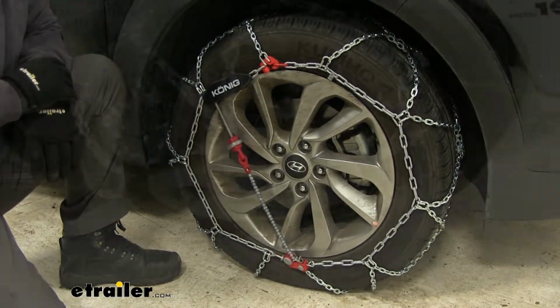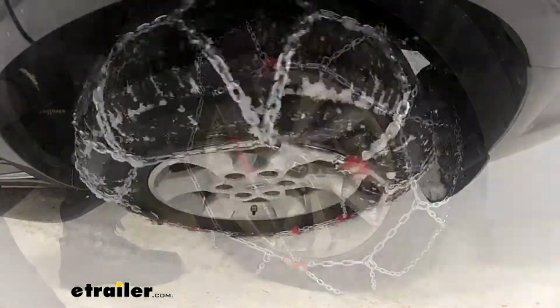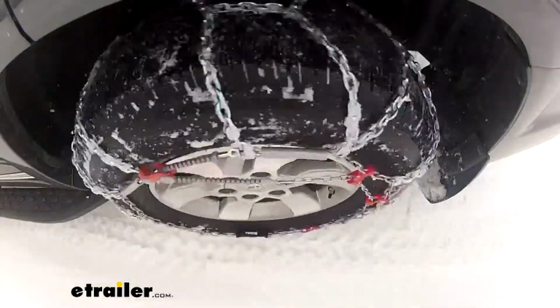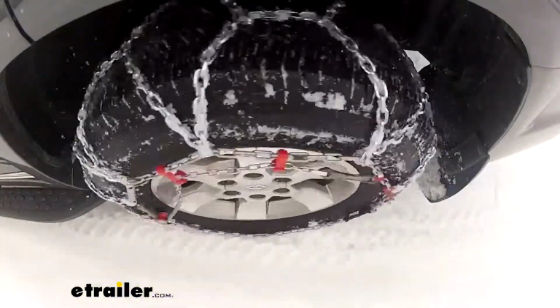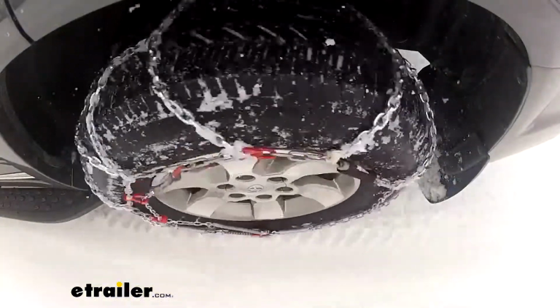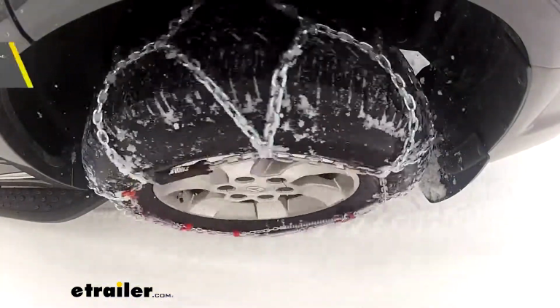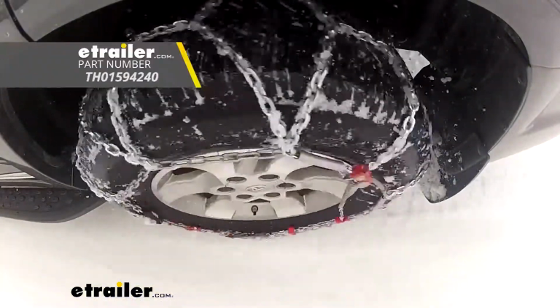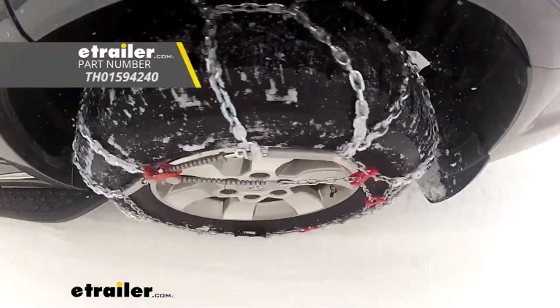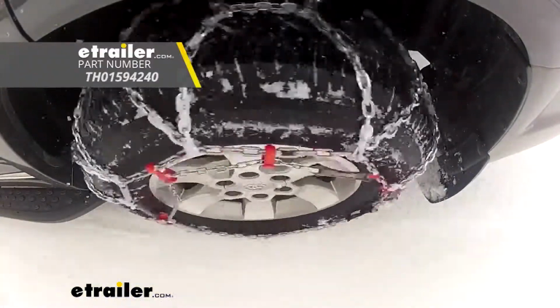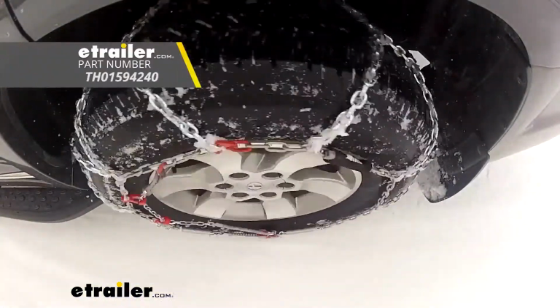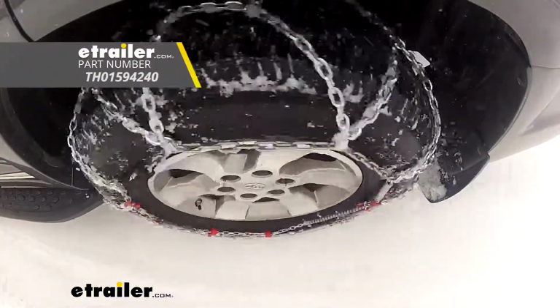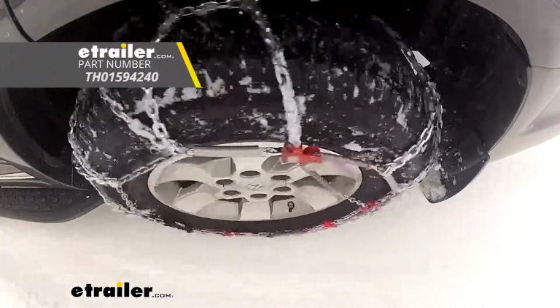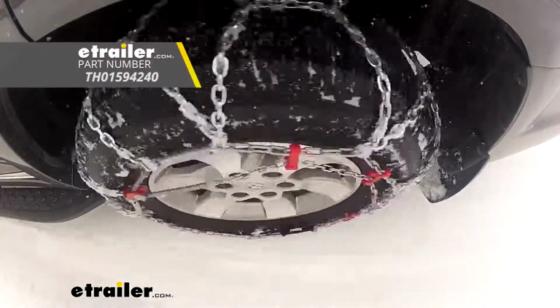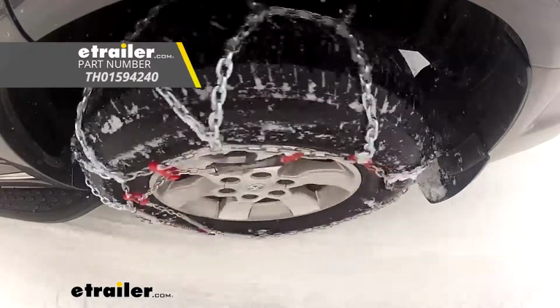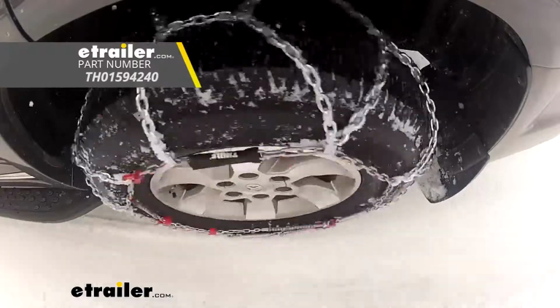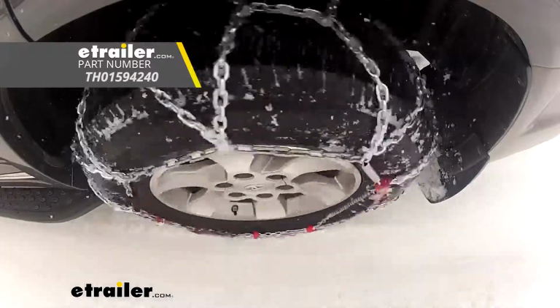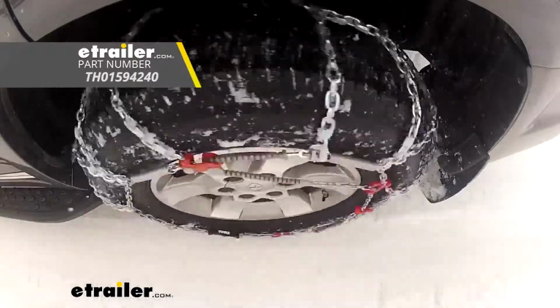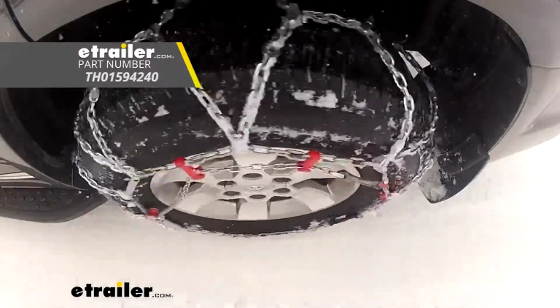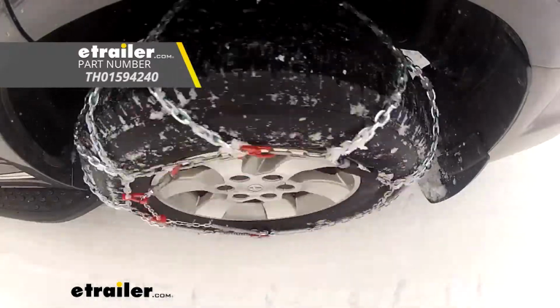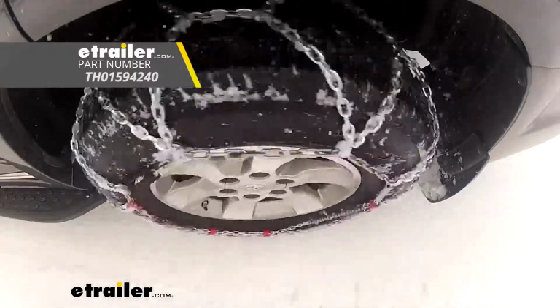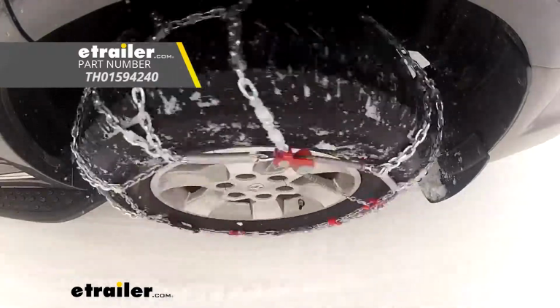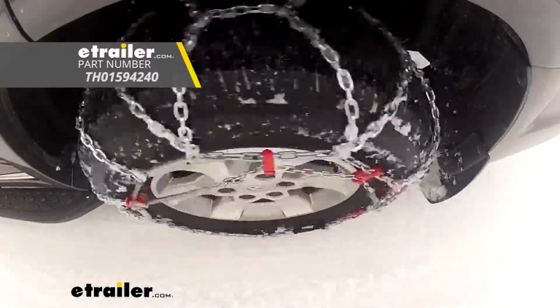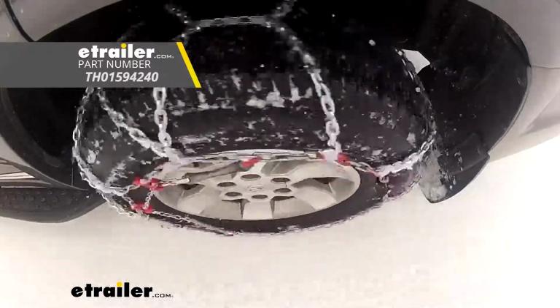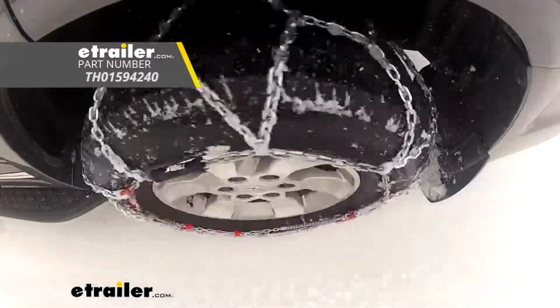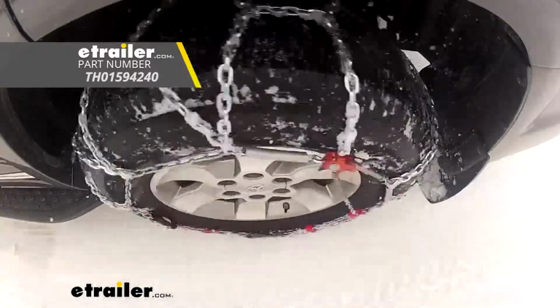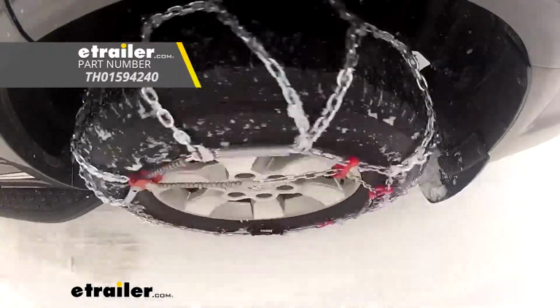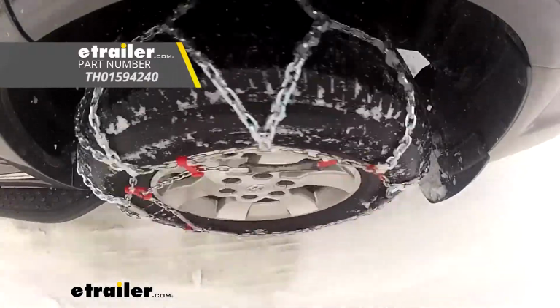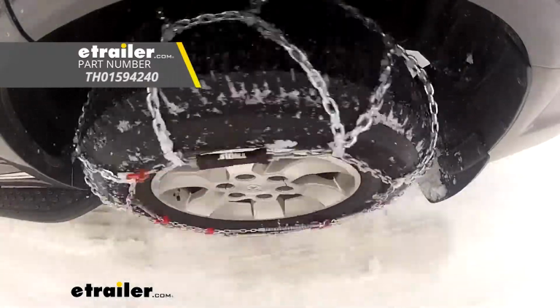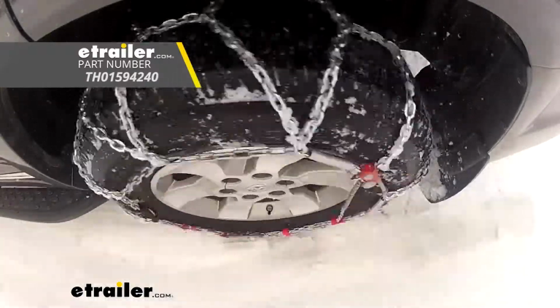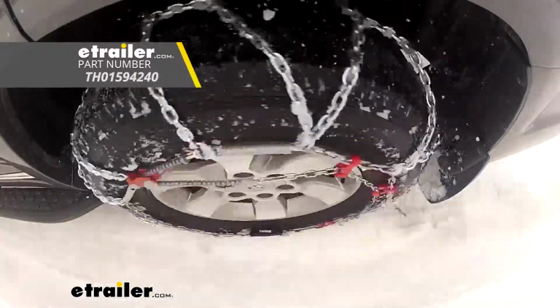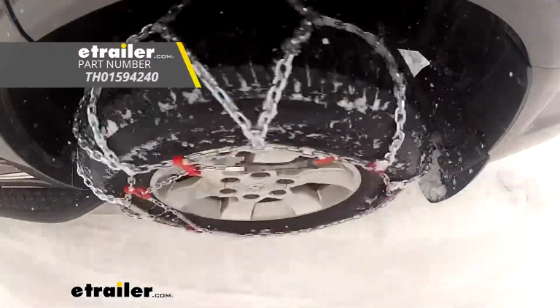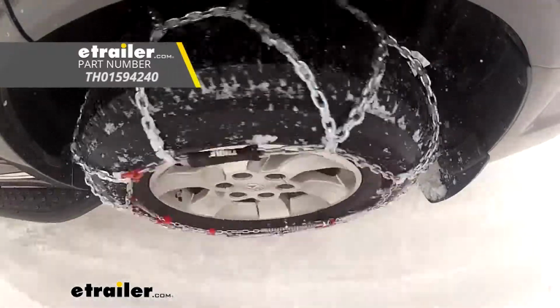That'll do it for a look at and installation on the Konig self-tensioning snow tire chains on our 2018 Hyundai Tucson.